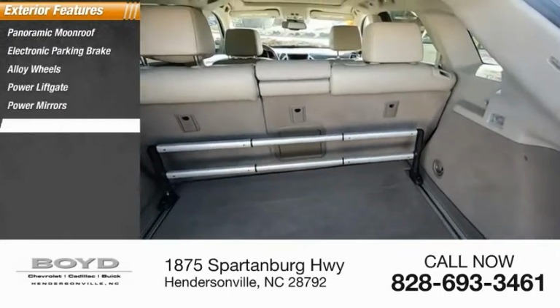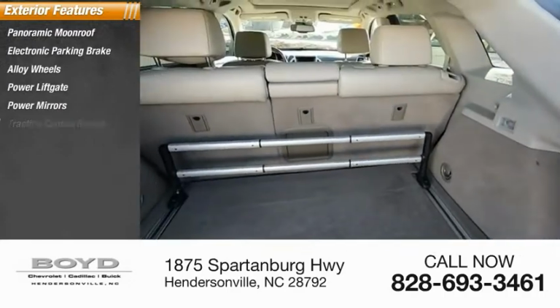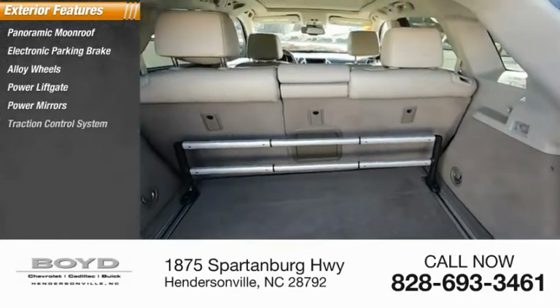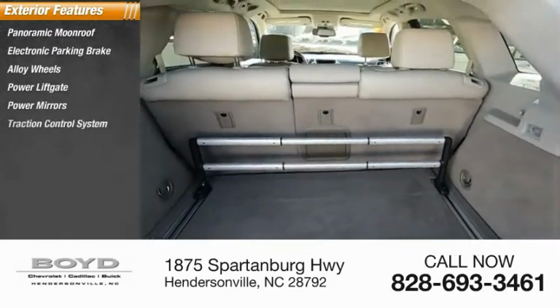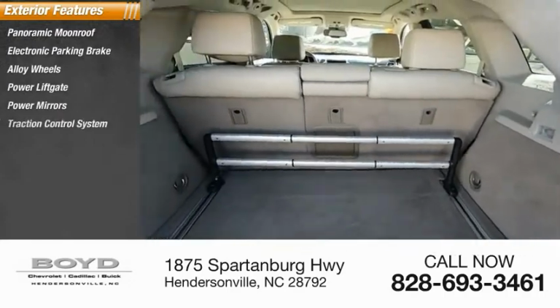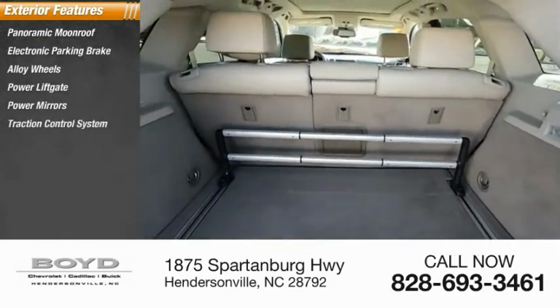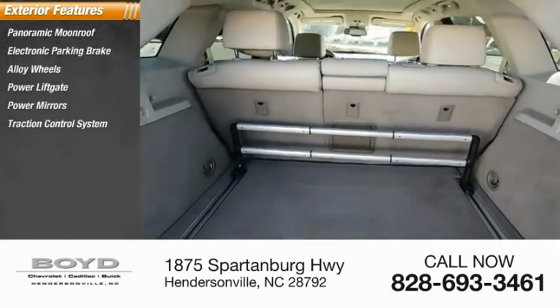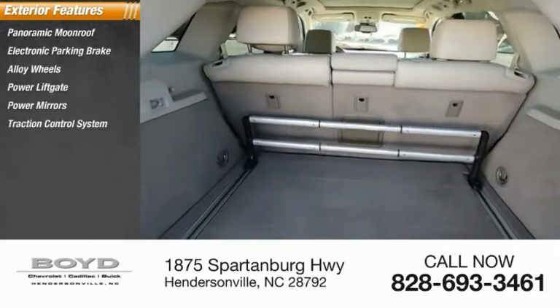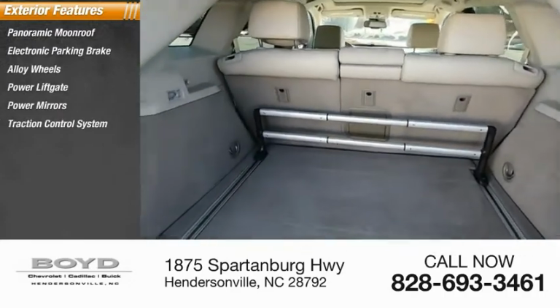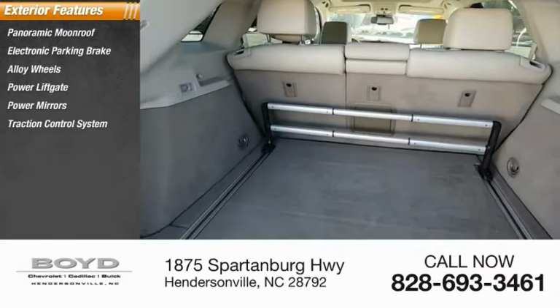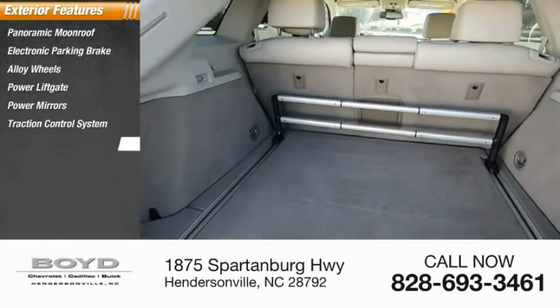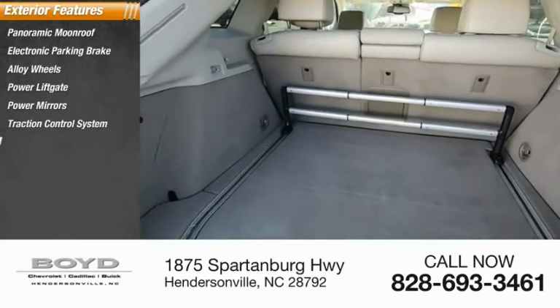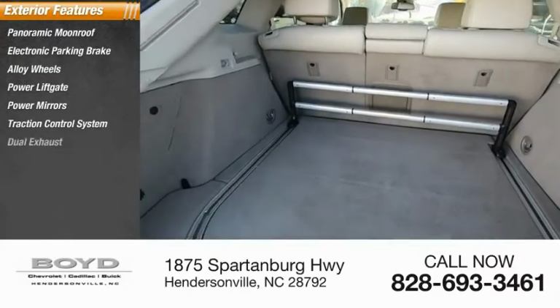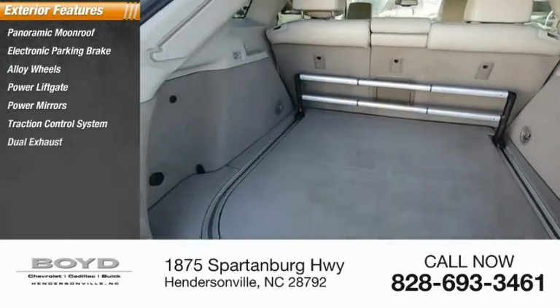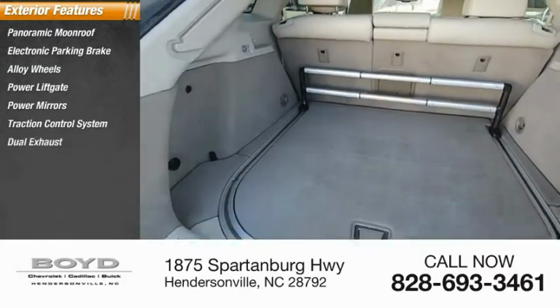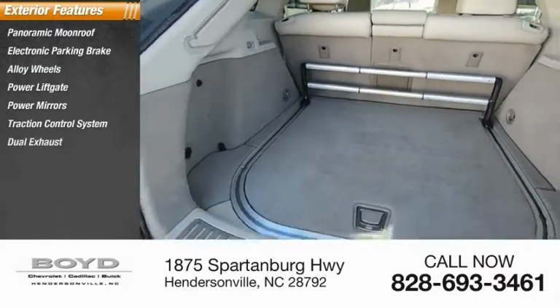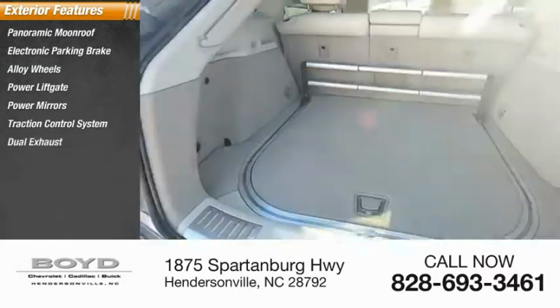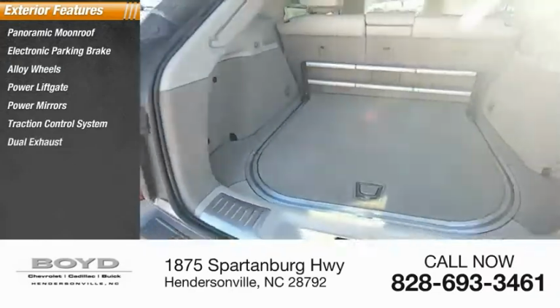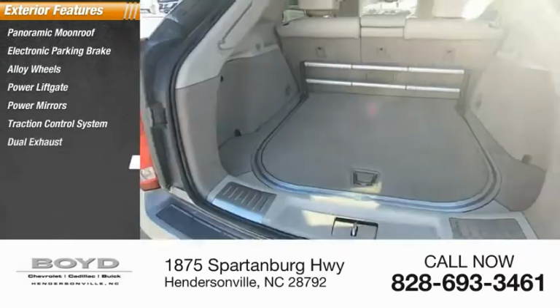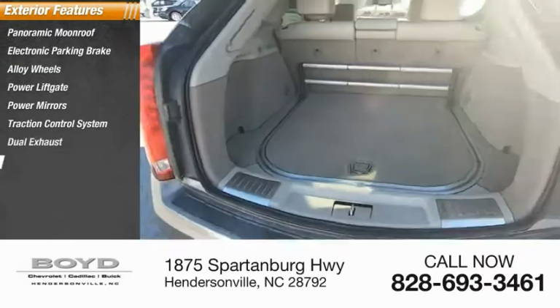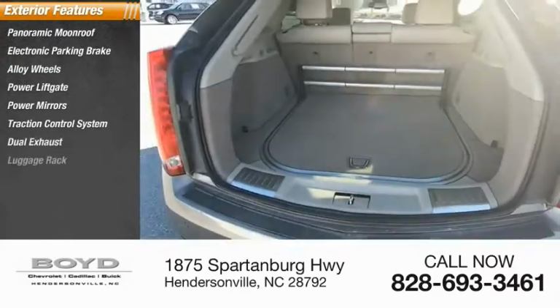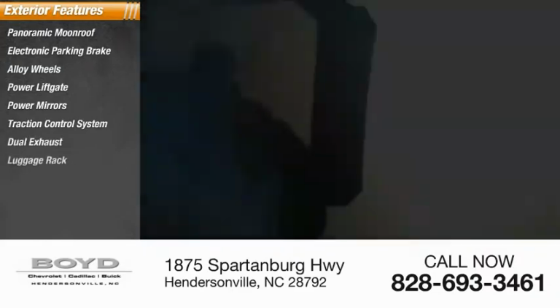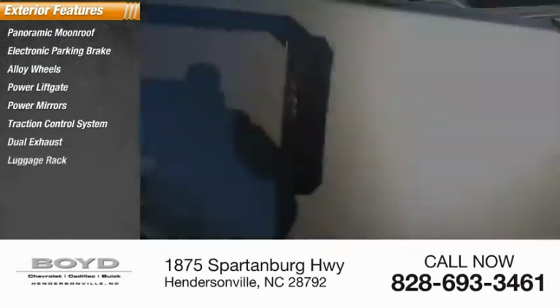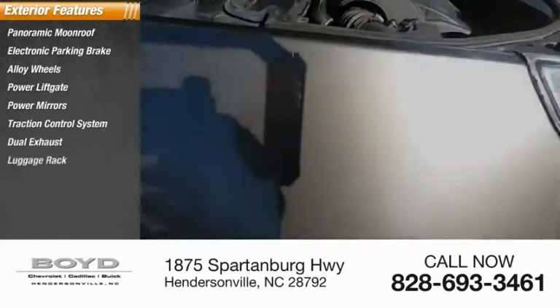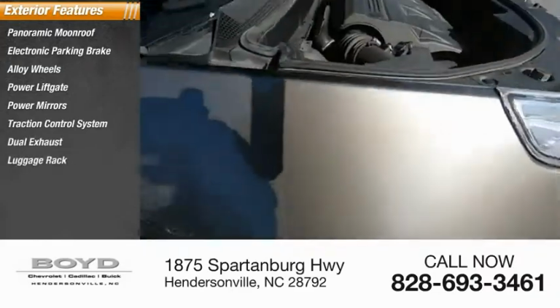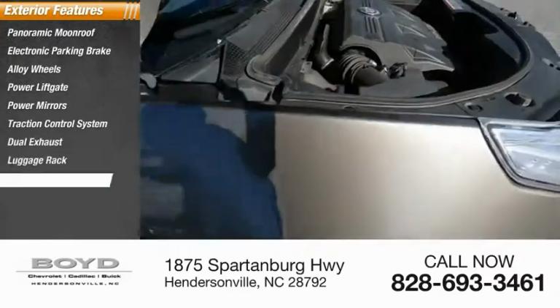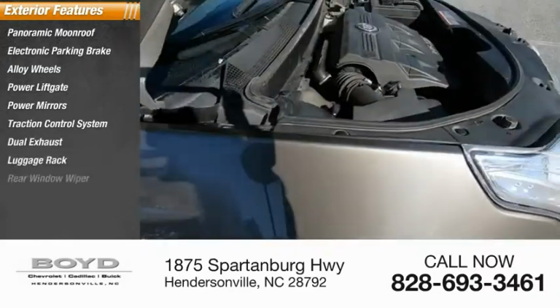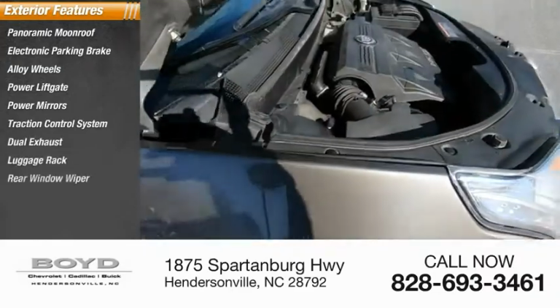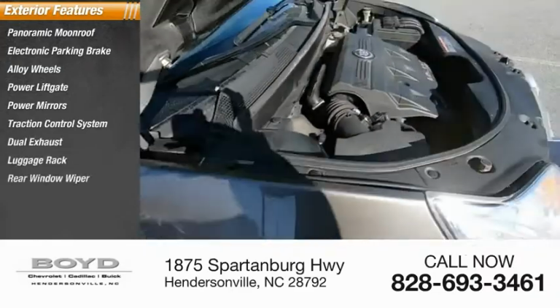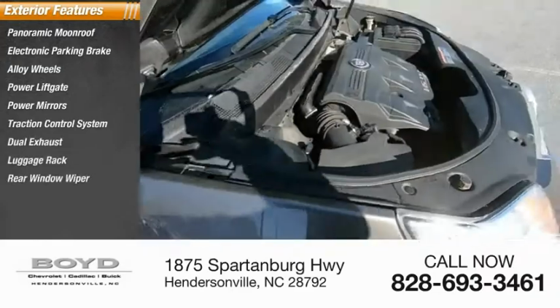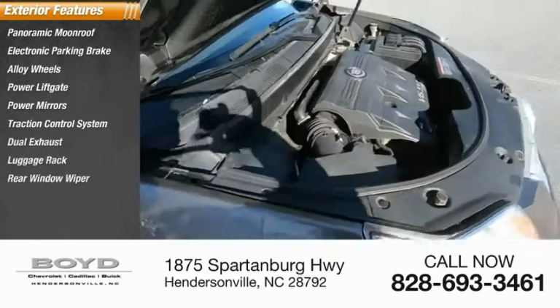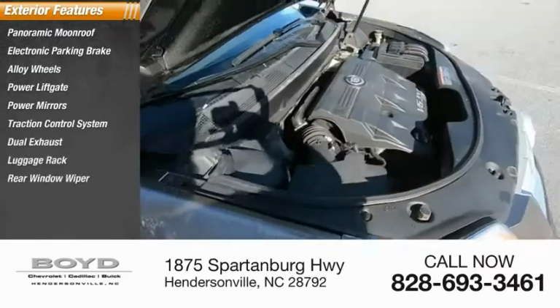Traction control system, dual exhaust, luggage rack, rear window wiper.